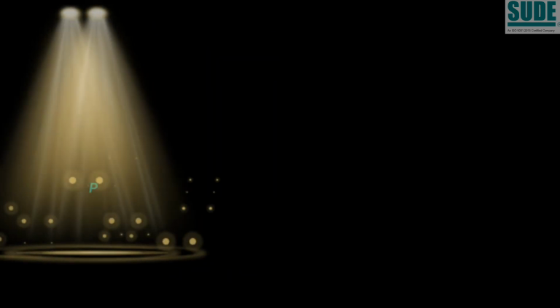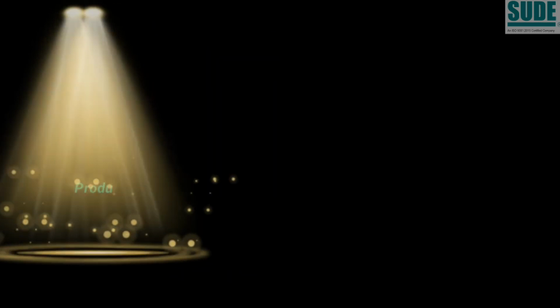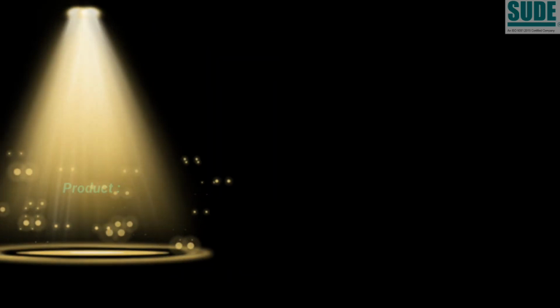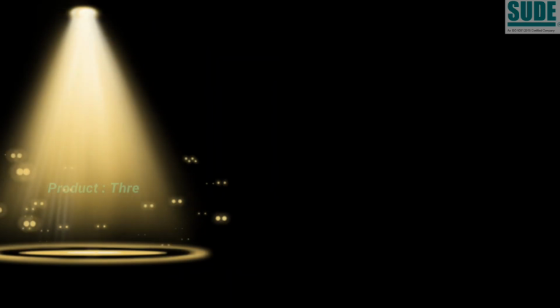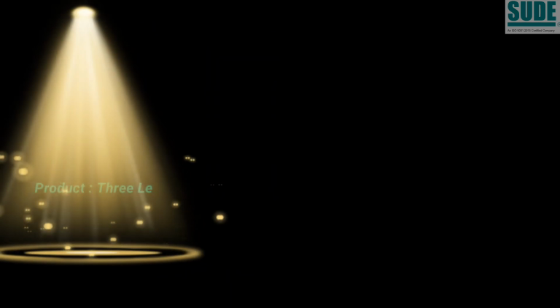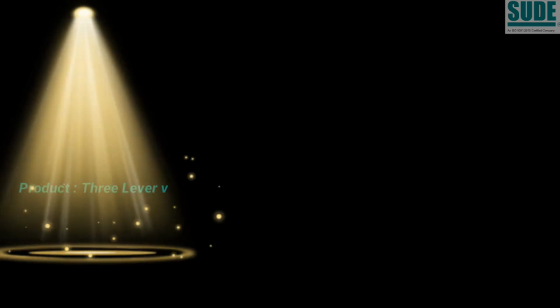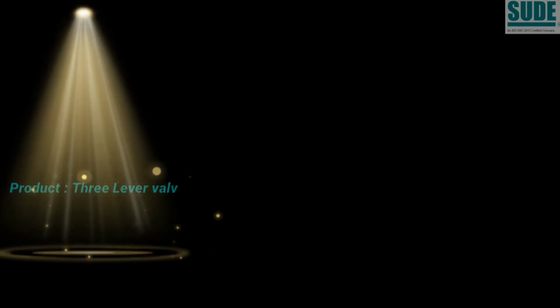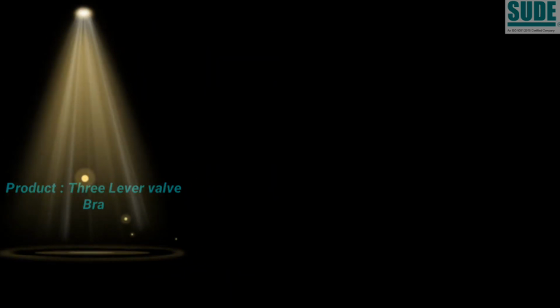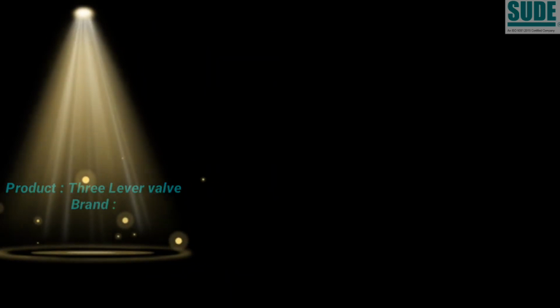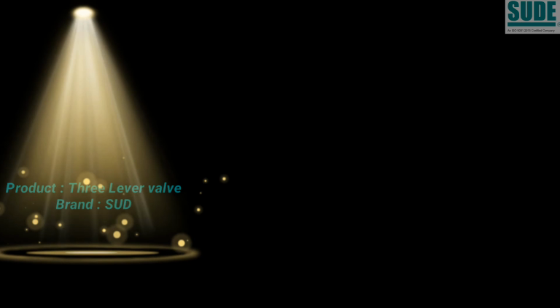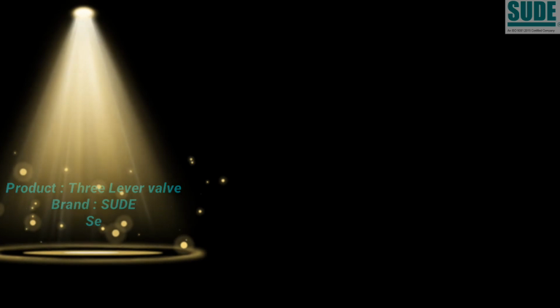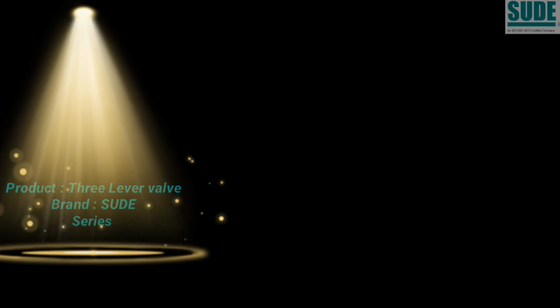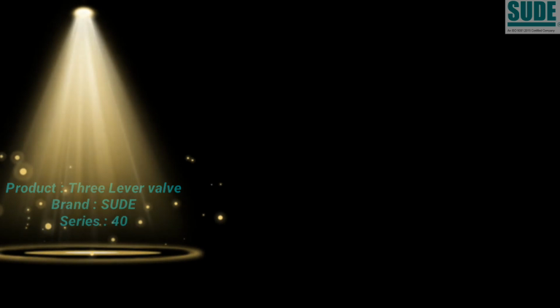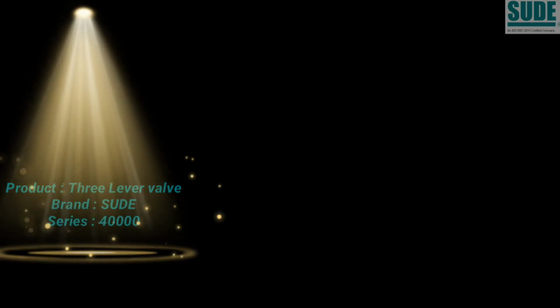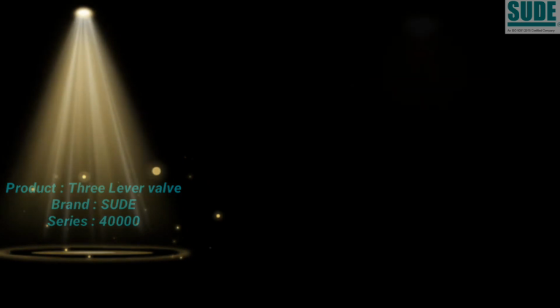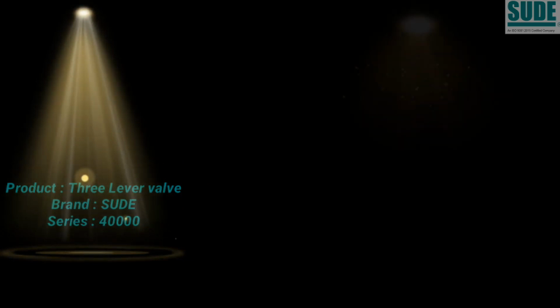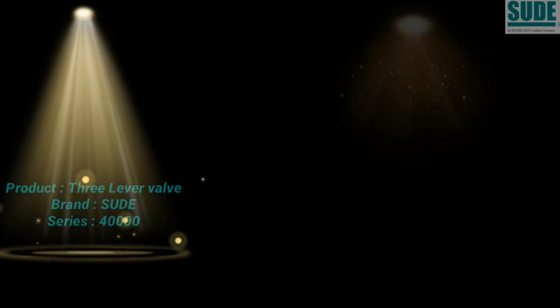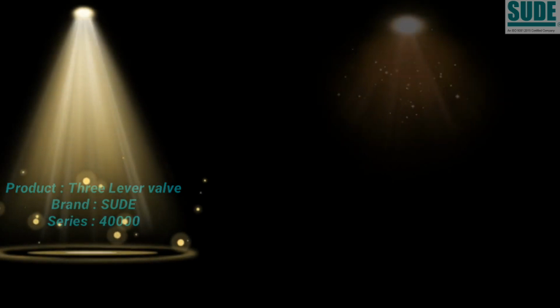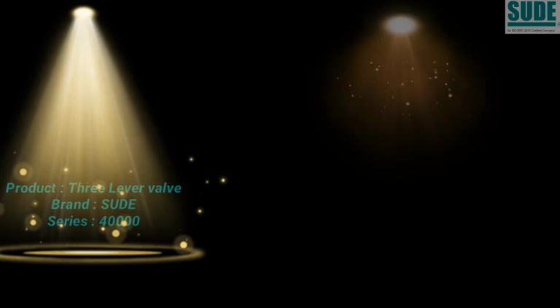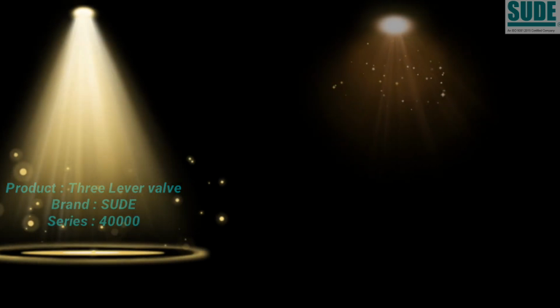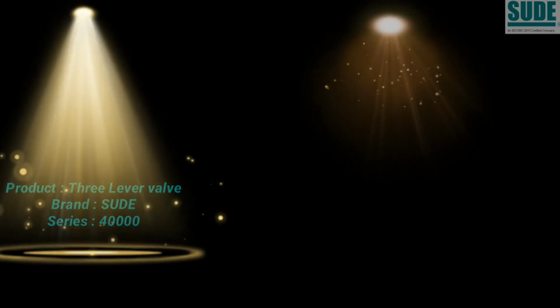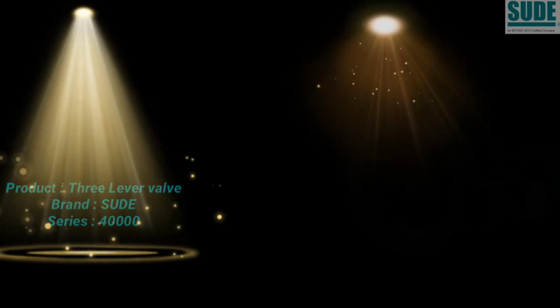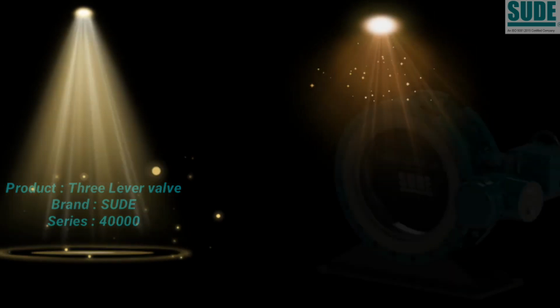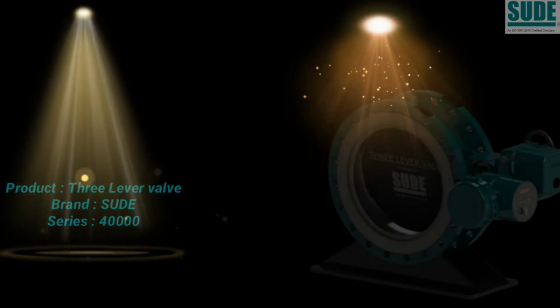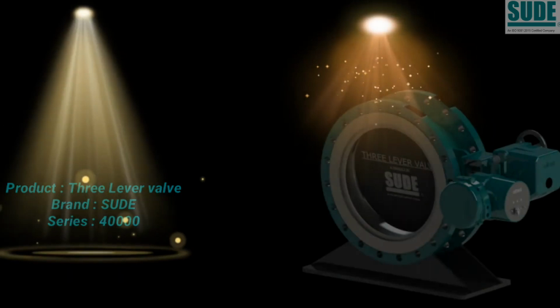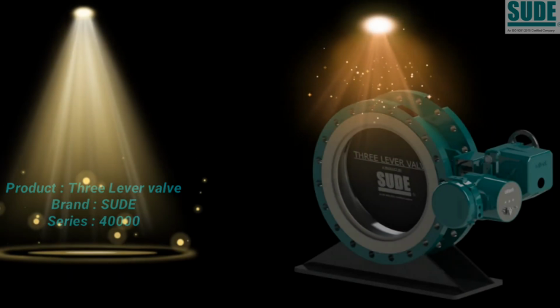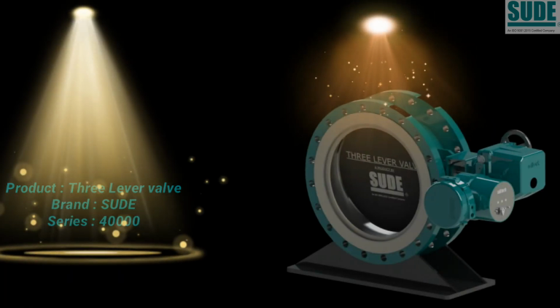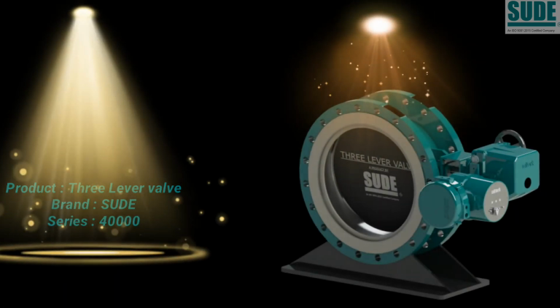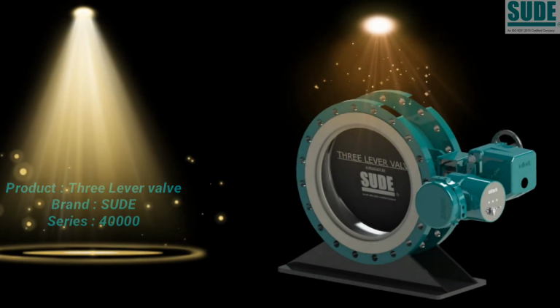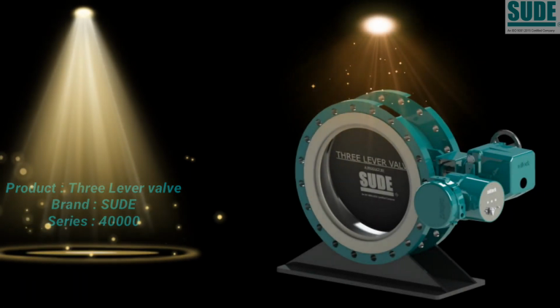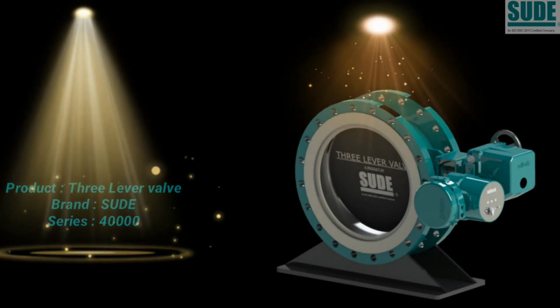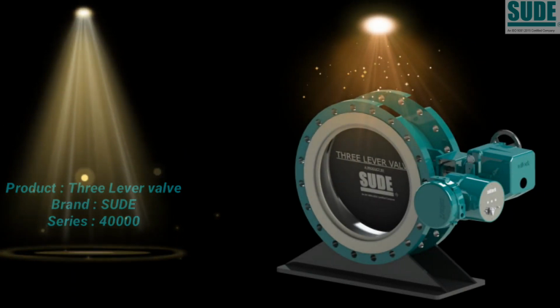In this video we are presenting the product: 3-lever valve of 40,000 series, SOODE brand.